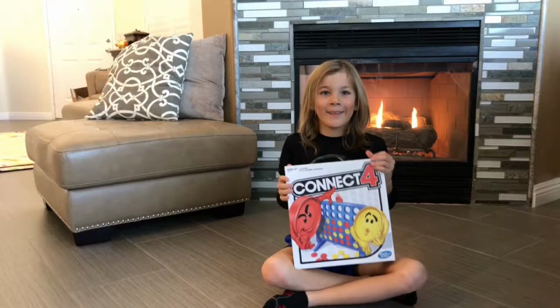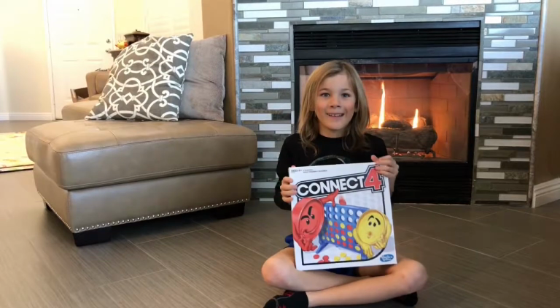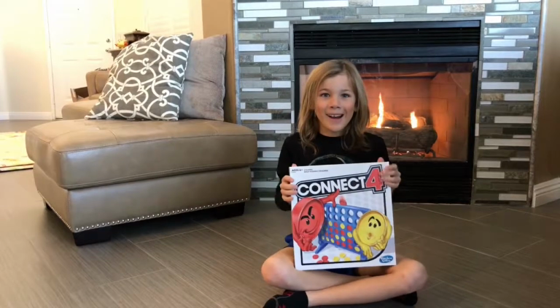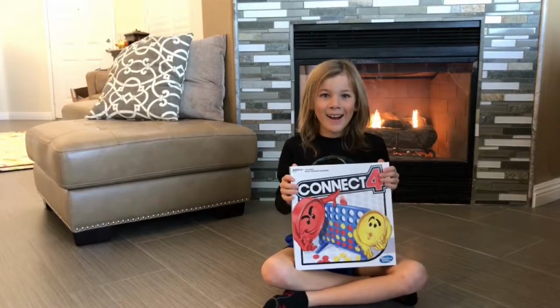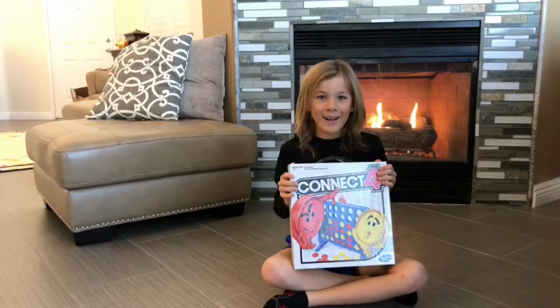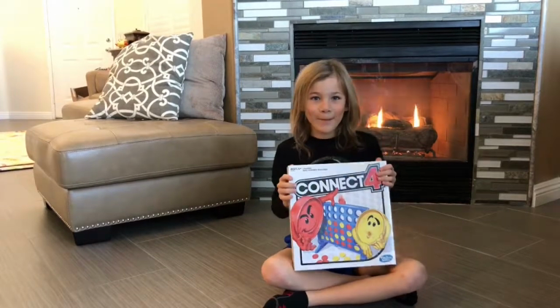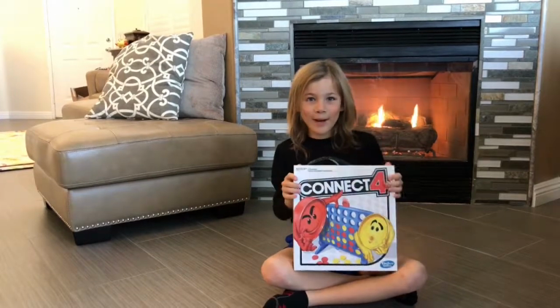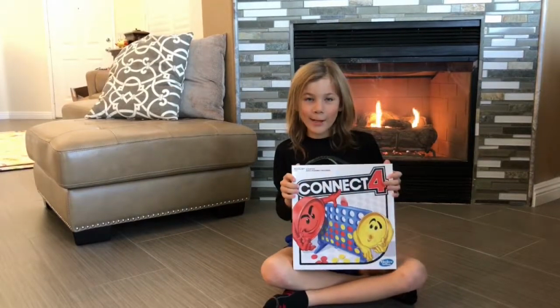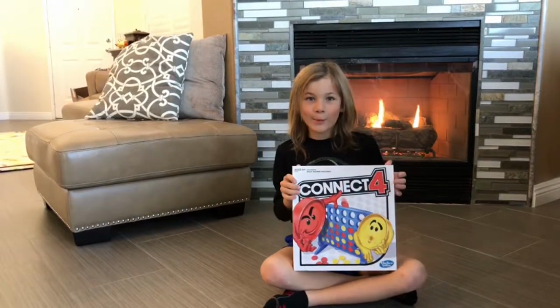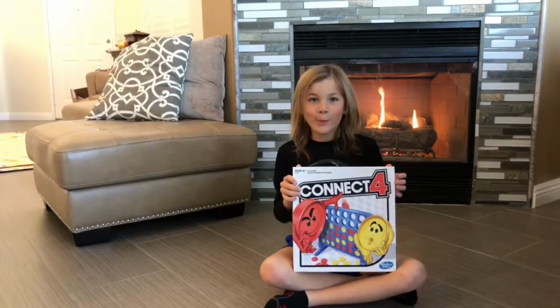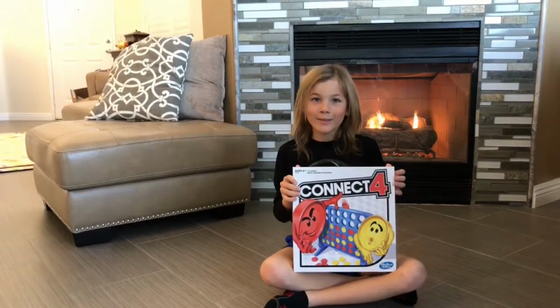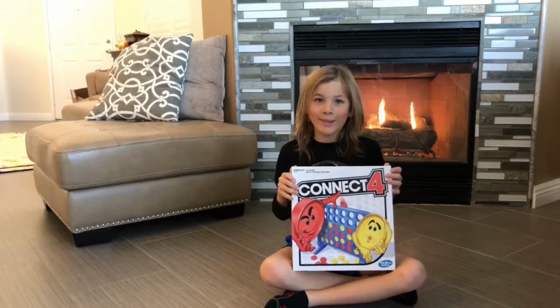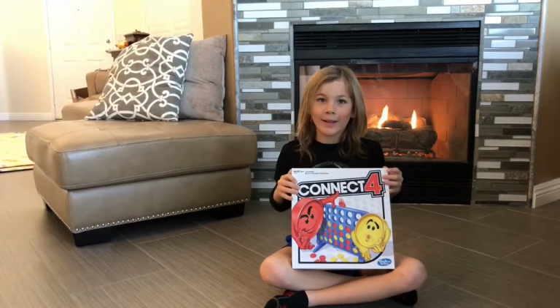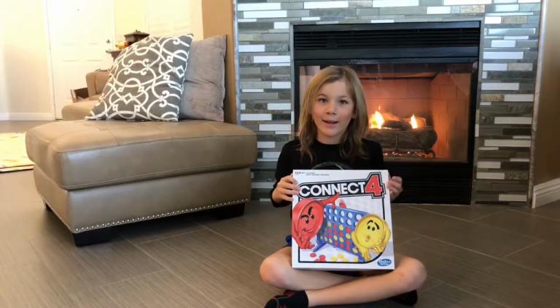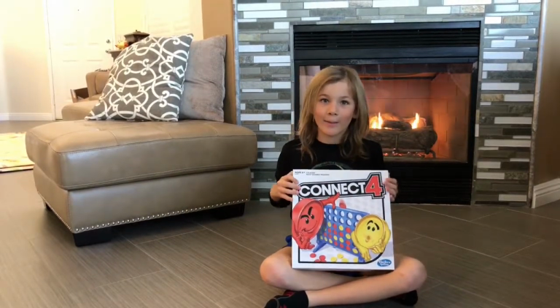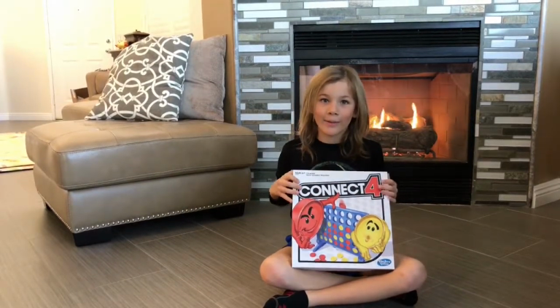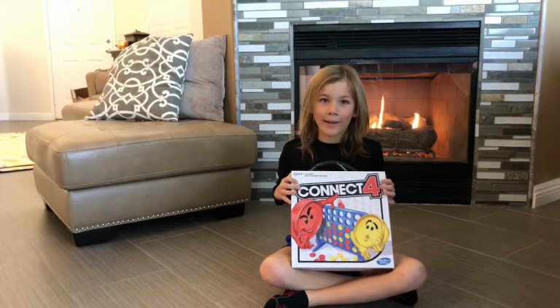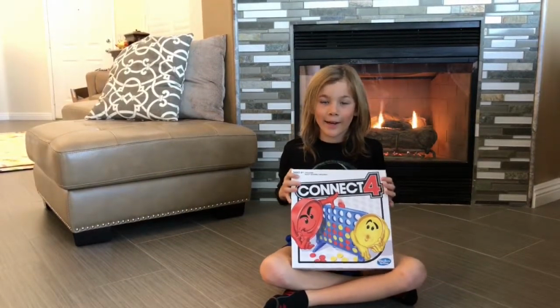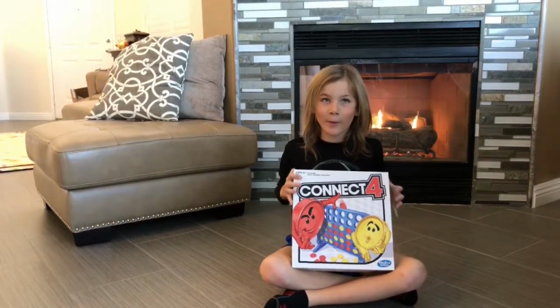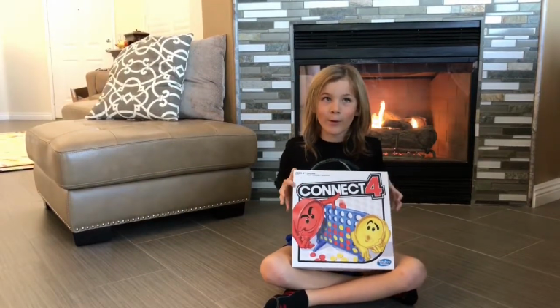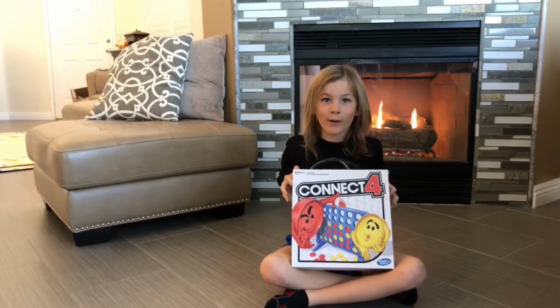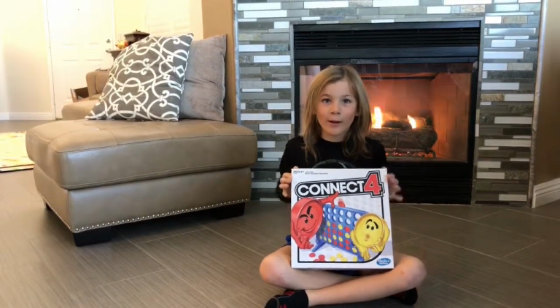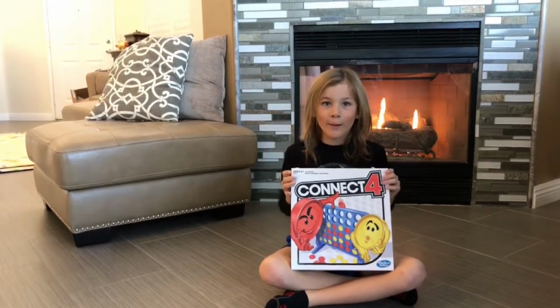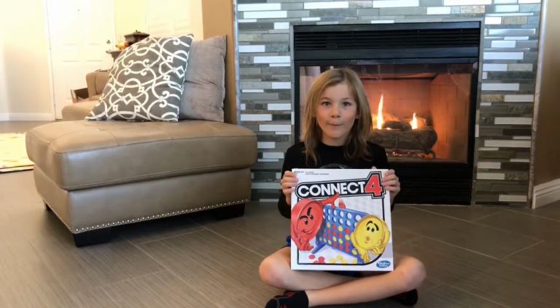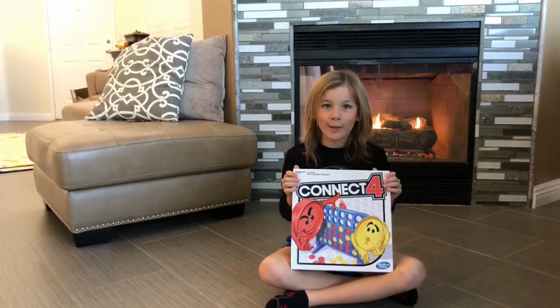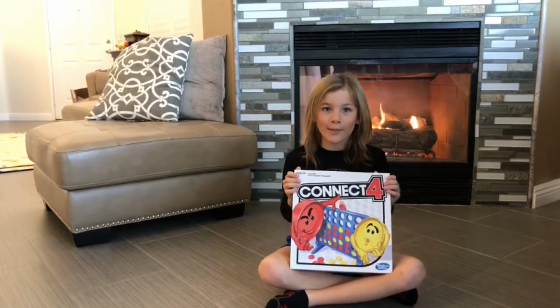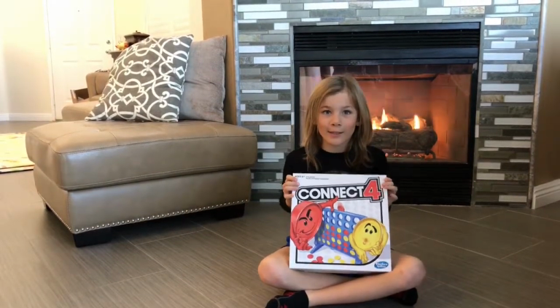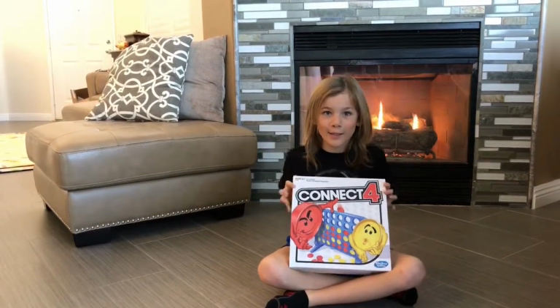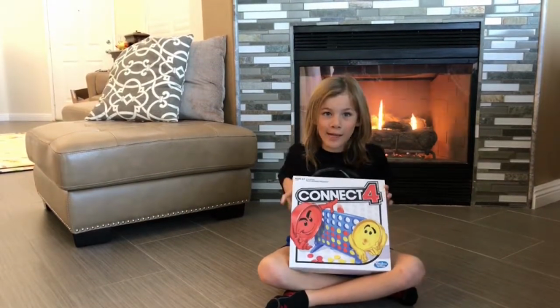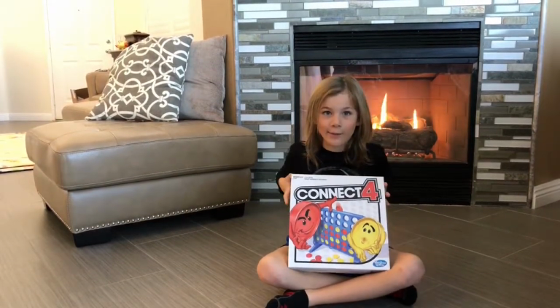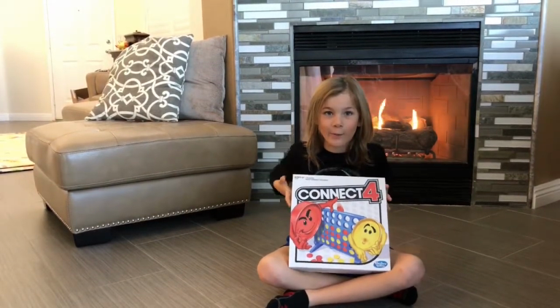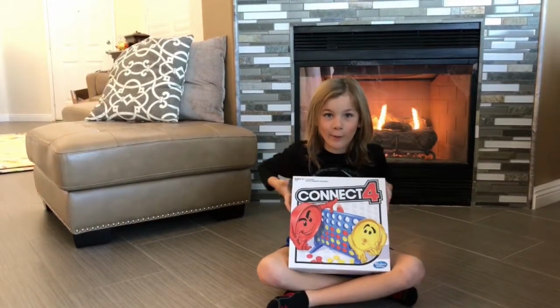Hi, my name is Whistler and today we're unboxing Connect Board.